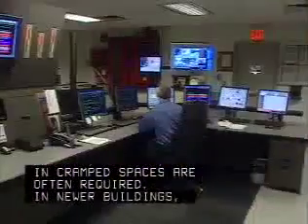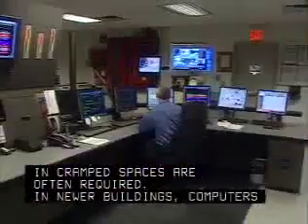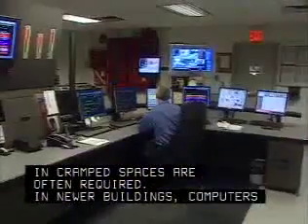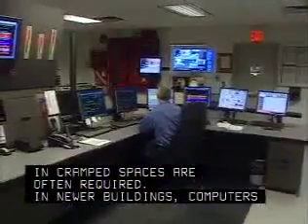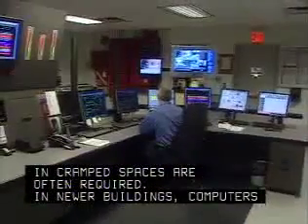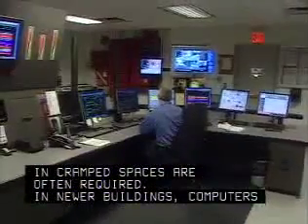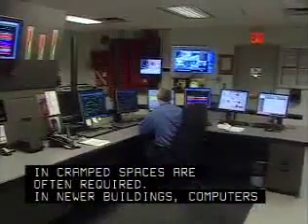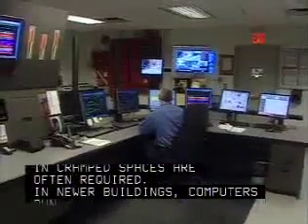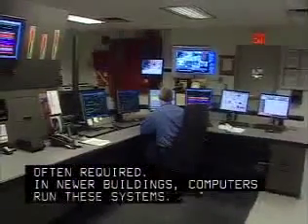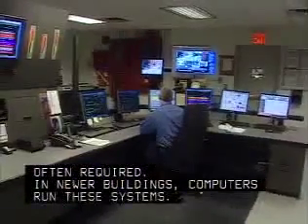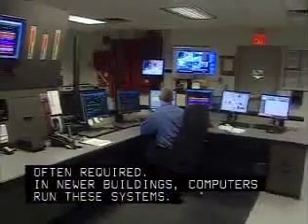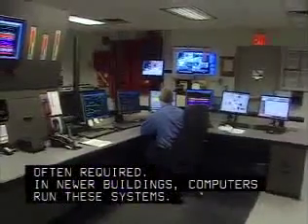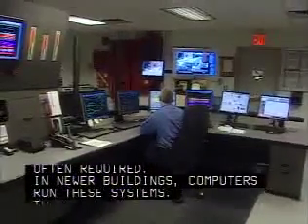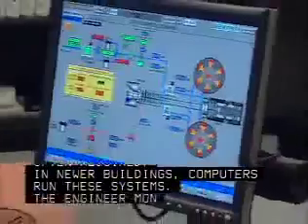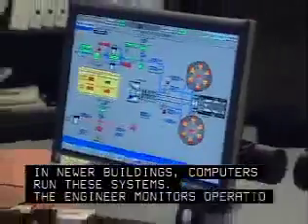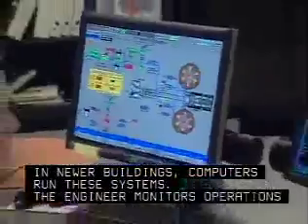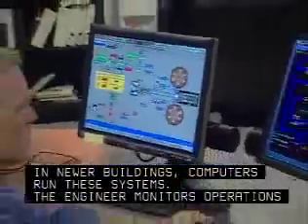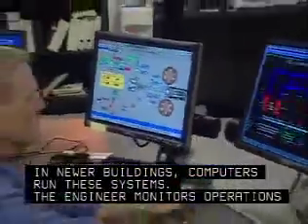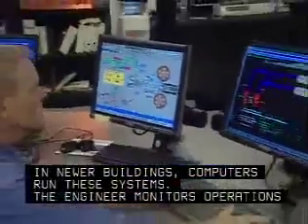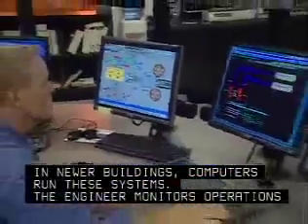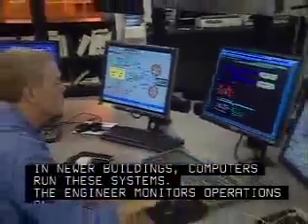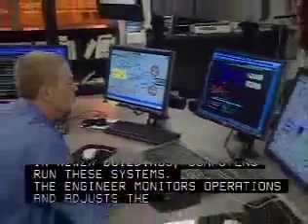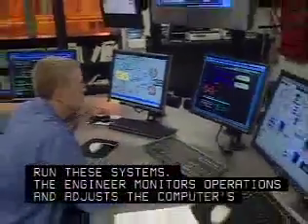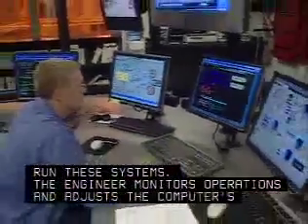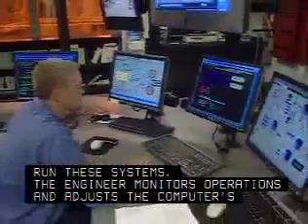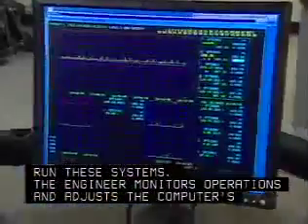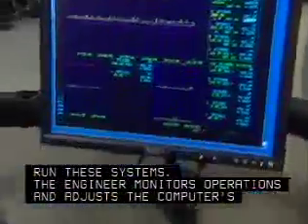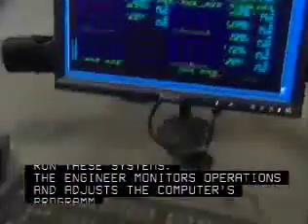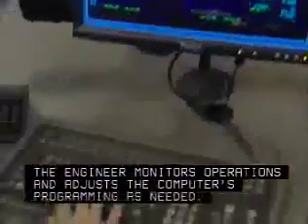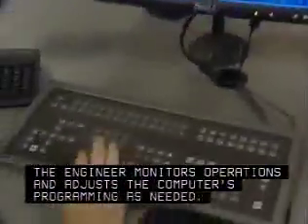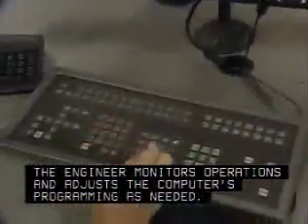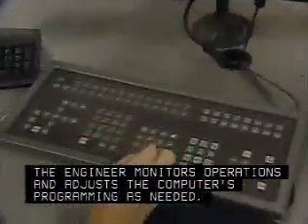In newer buildings, computers run these systems. The engineer monitors operations and adjusts the computer's programming as needed.